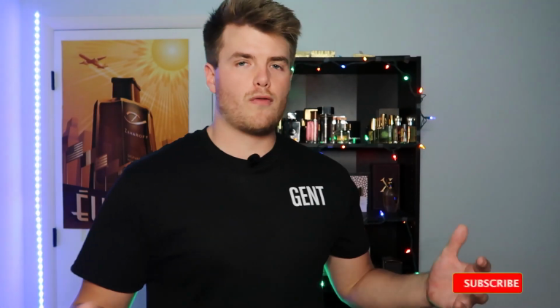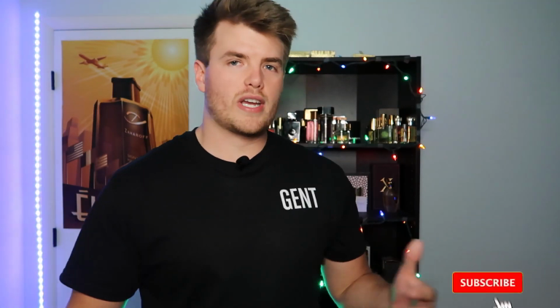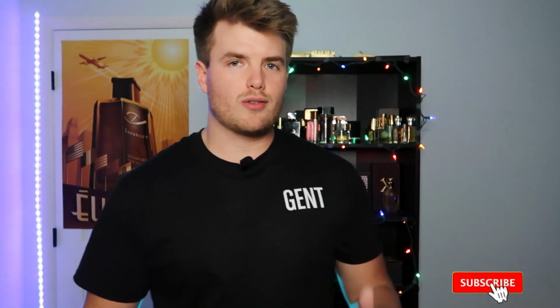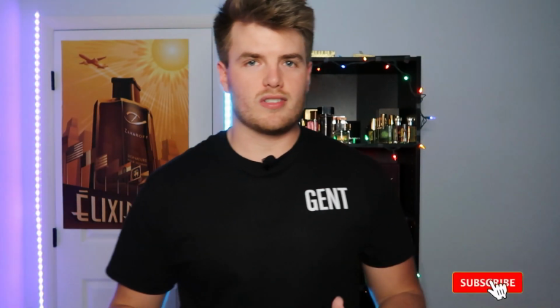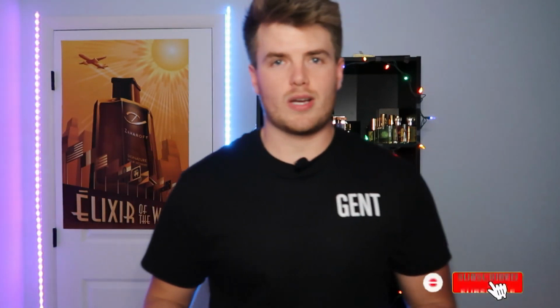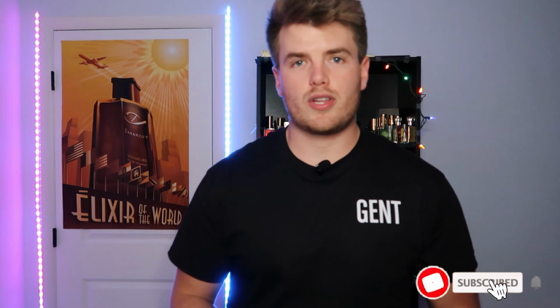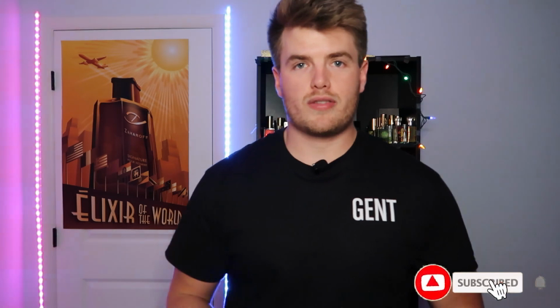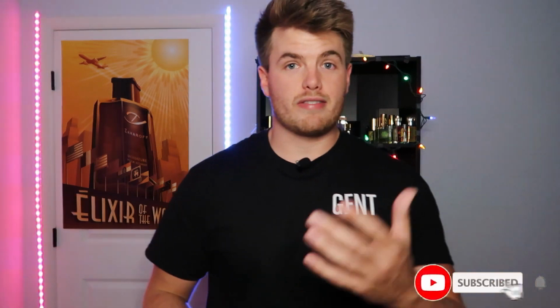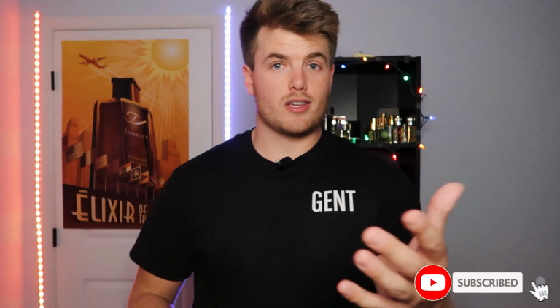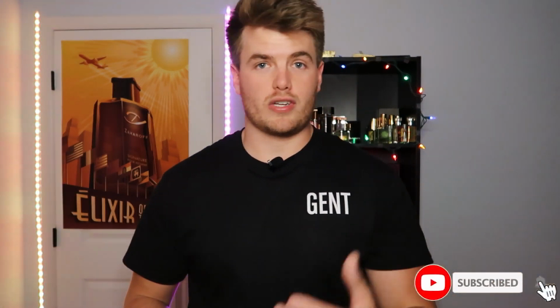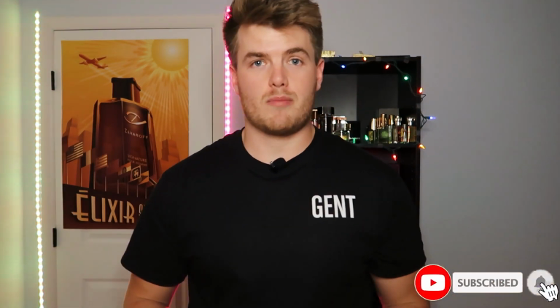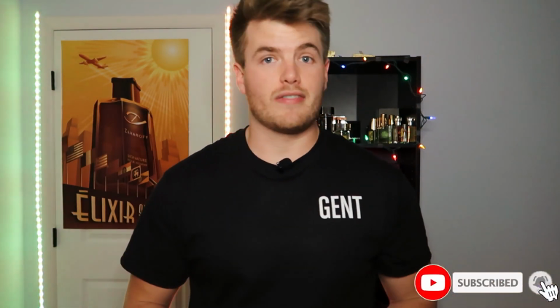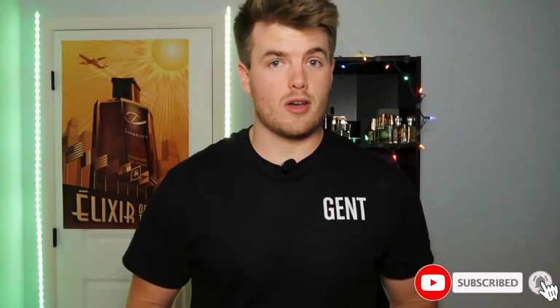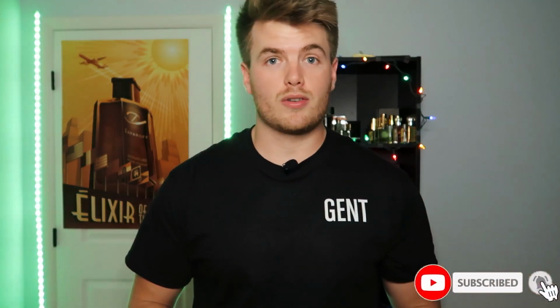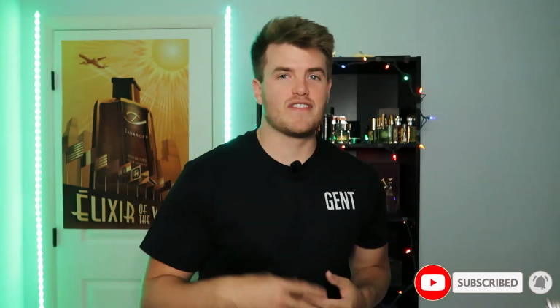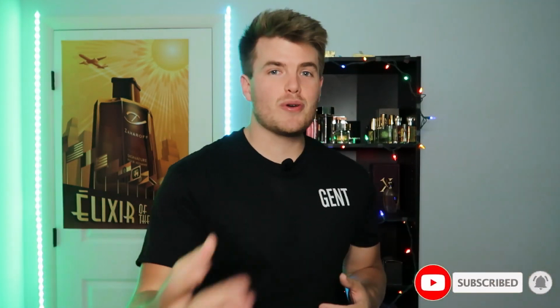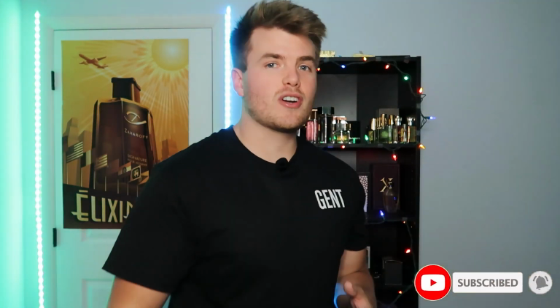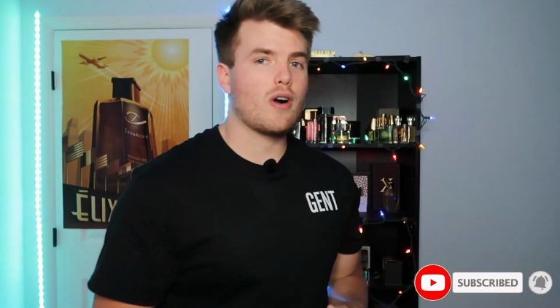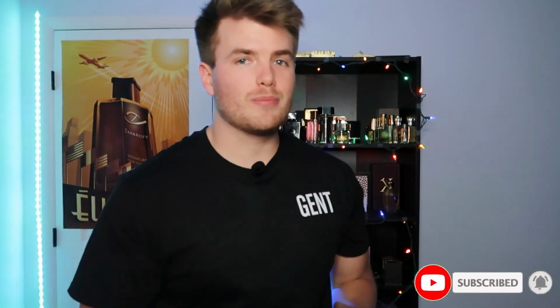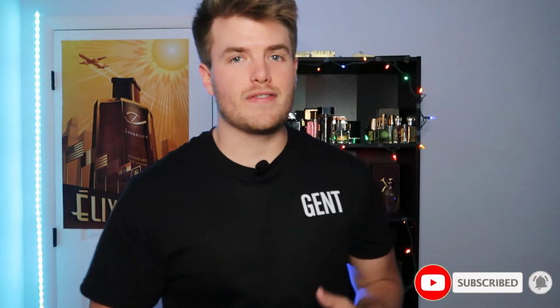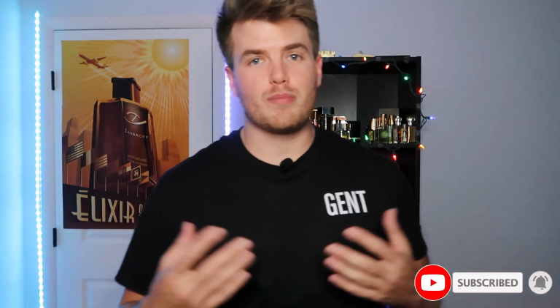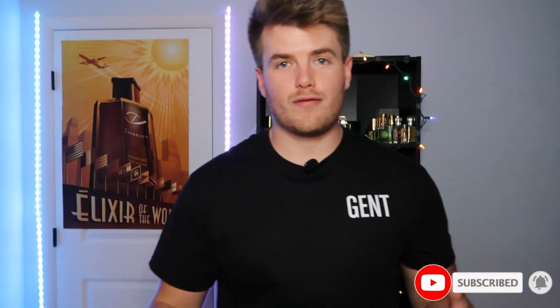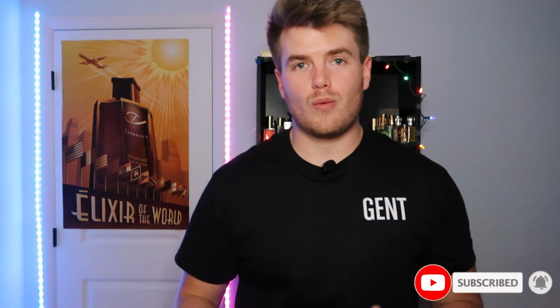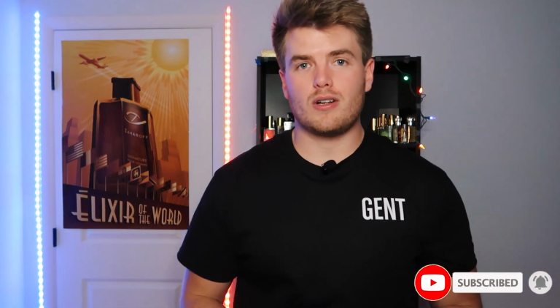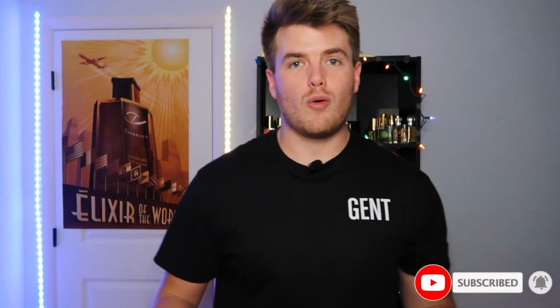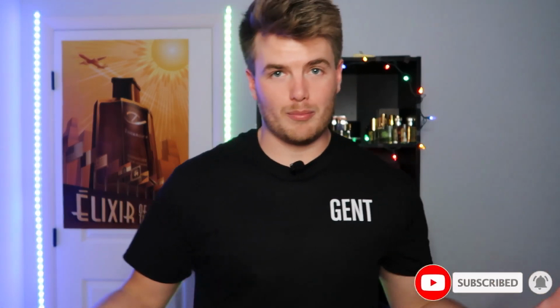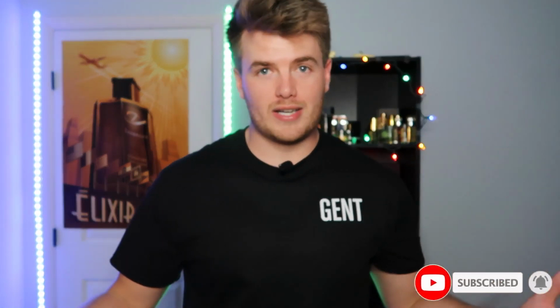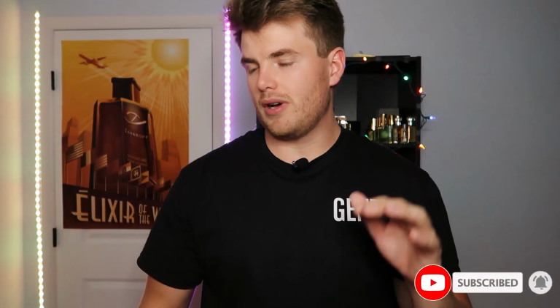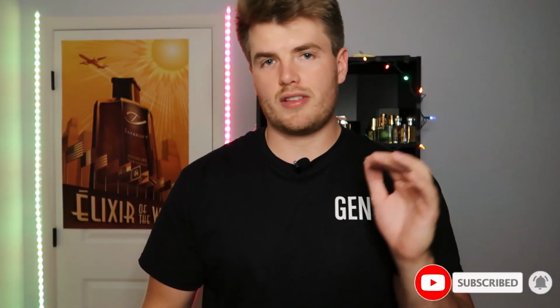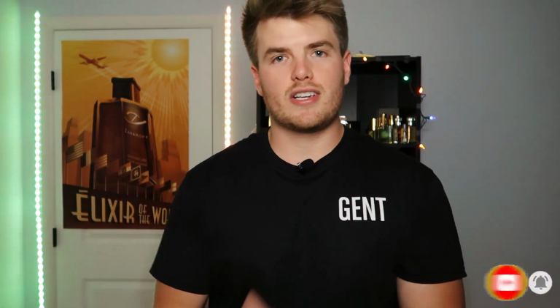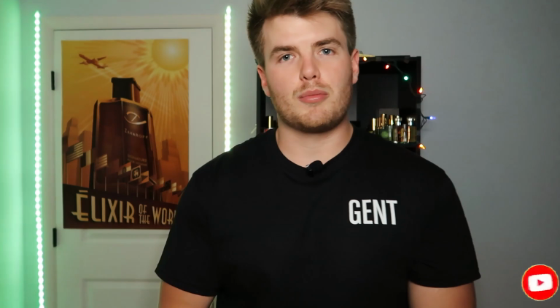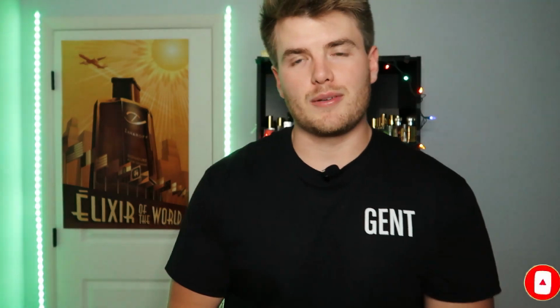Before I get into this list, I want to say thank you for clicking on my video. If you're new here, welcome. If you've been here for a while, welcome back. Let's get into number 10.